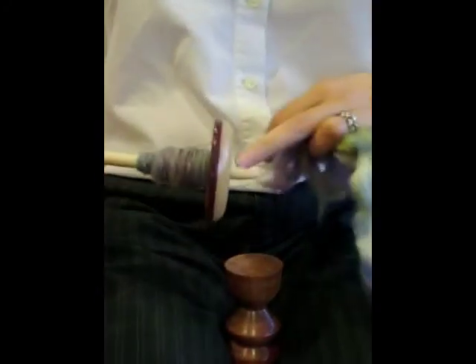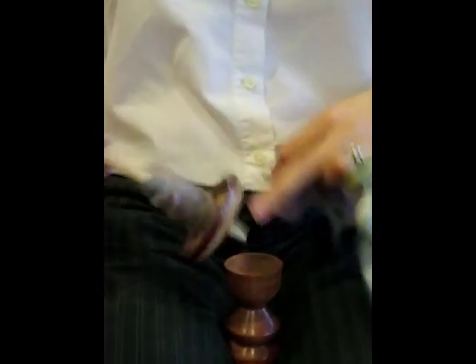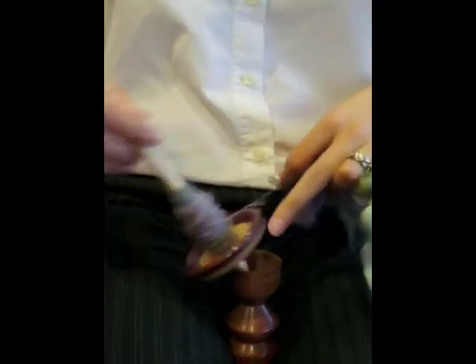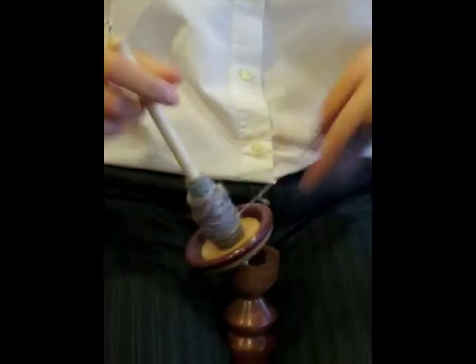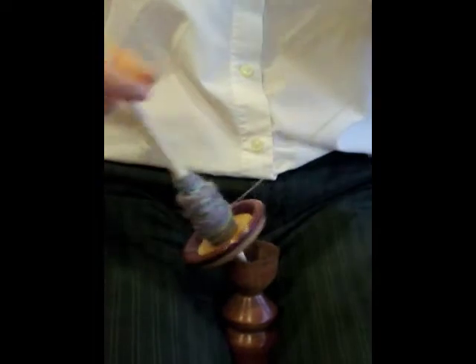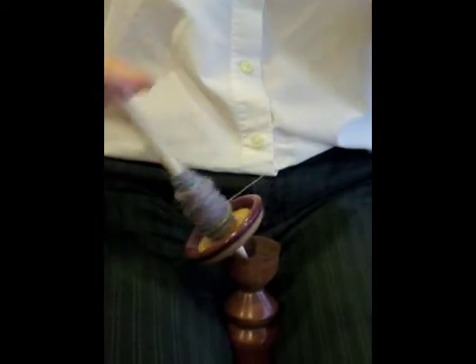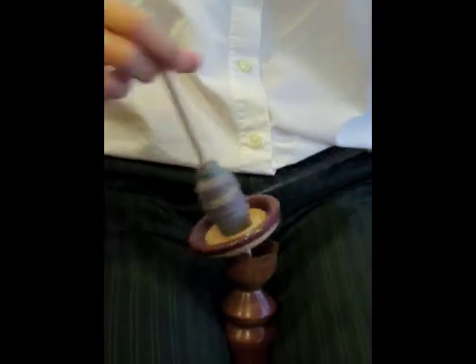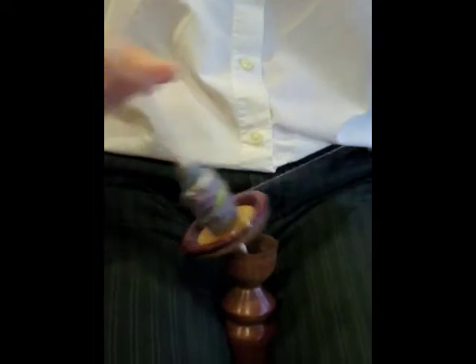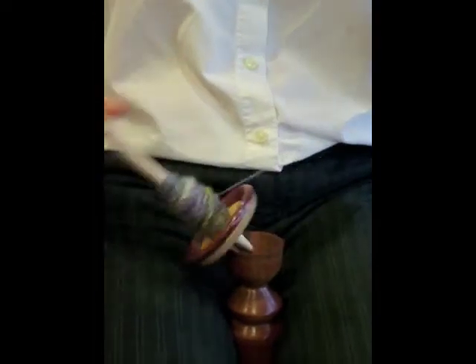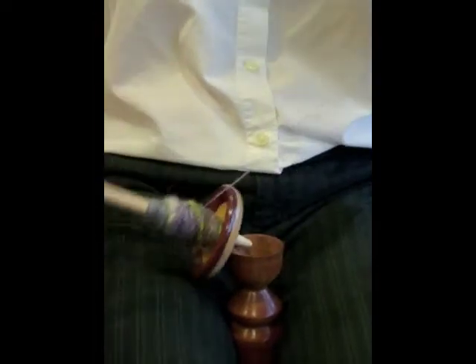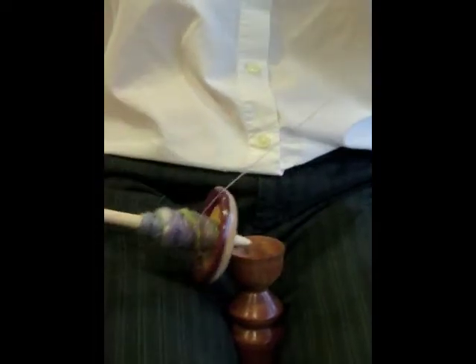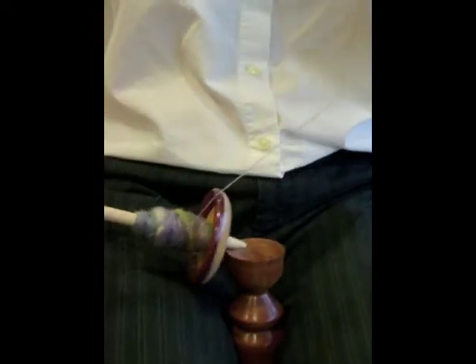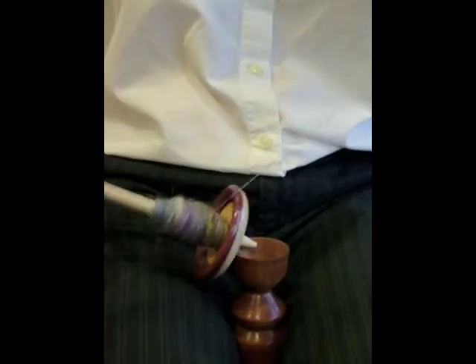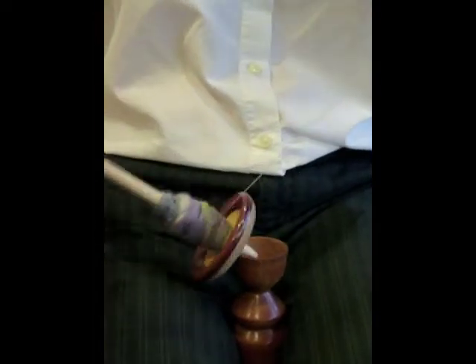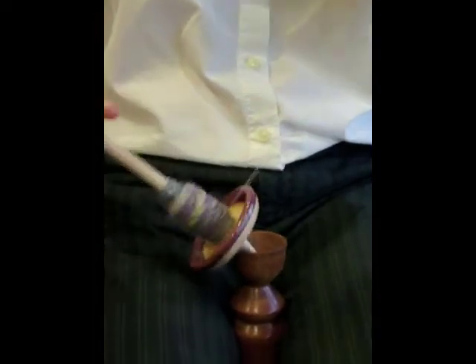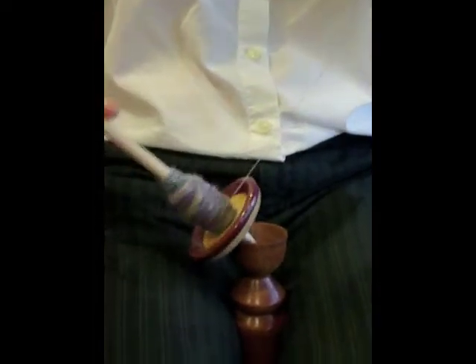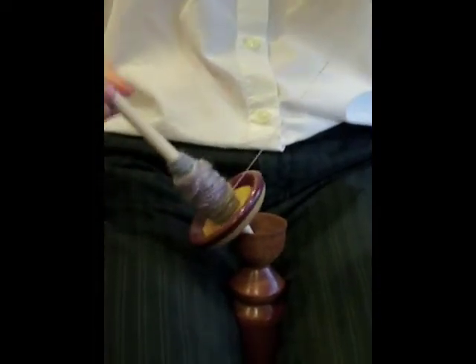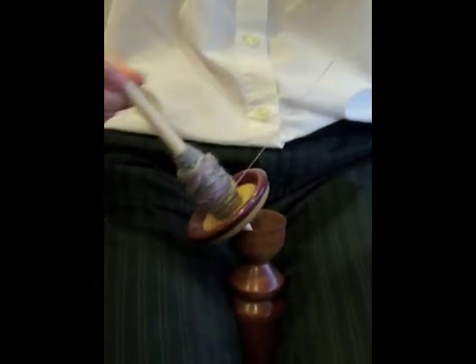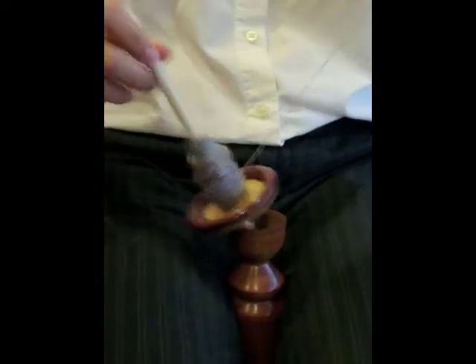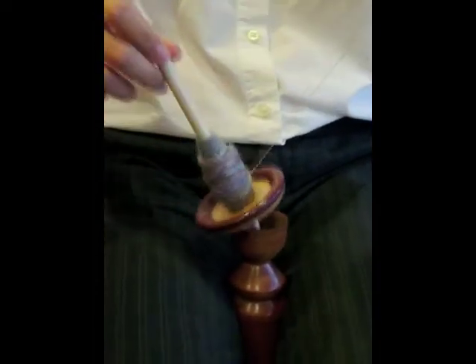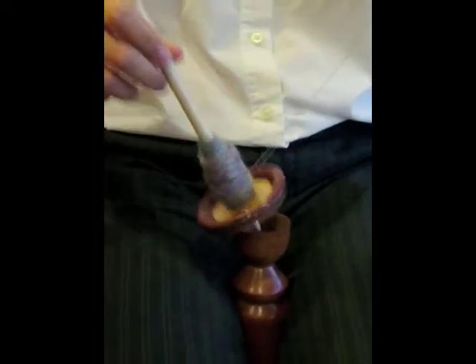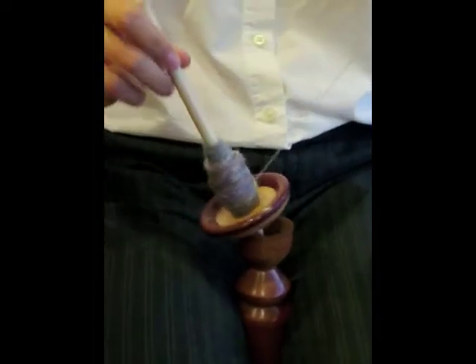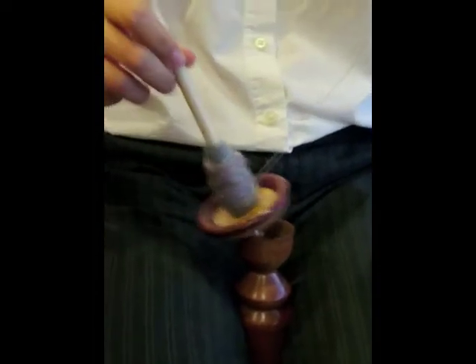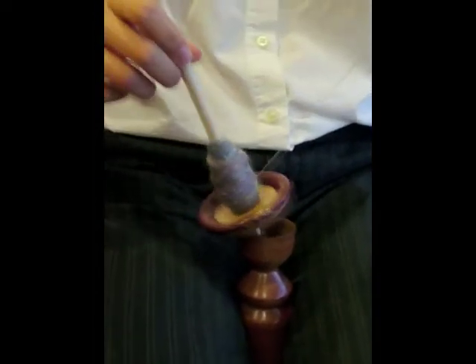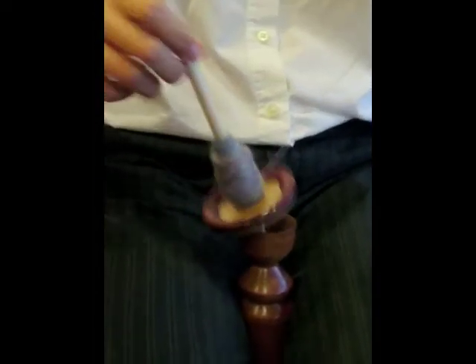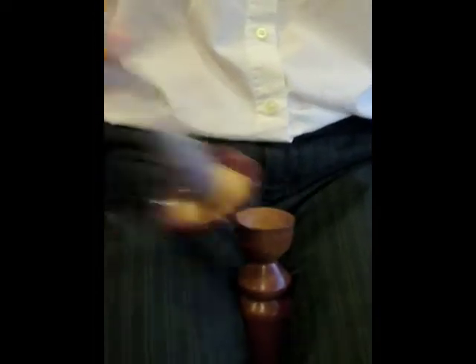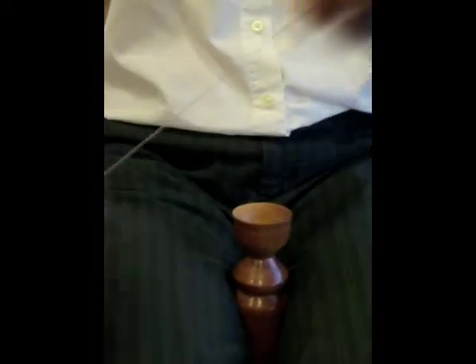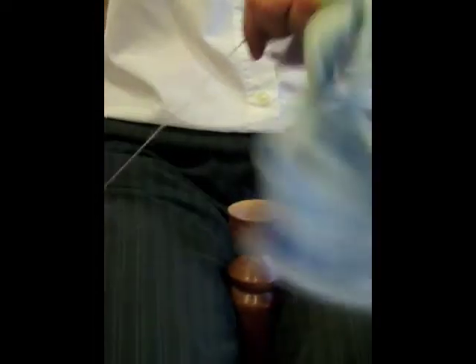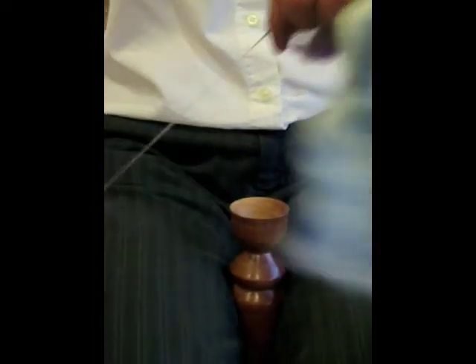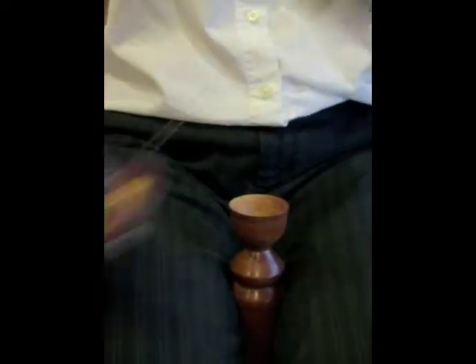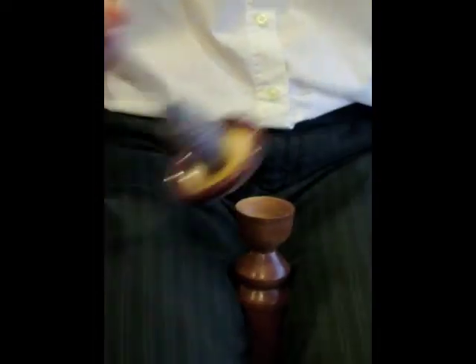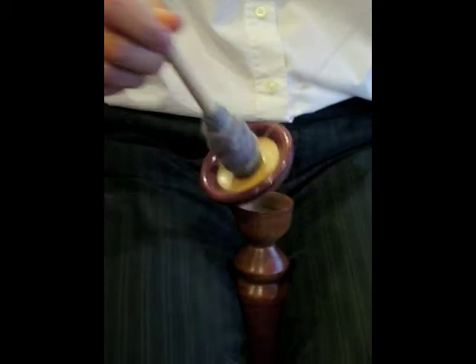Notice how it fits right in the cup — it really doesn't want to come out of there very easily.